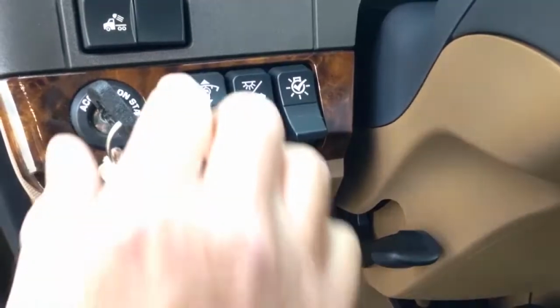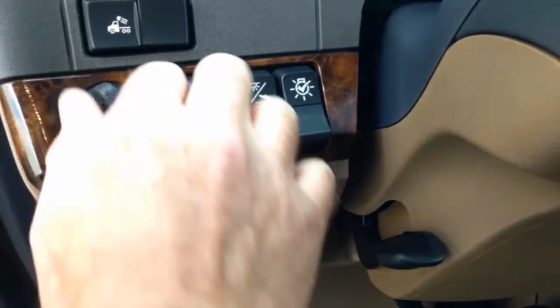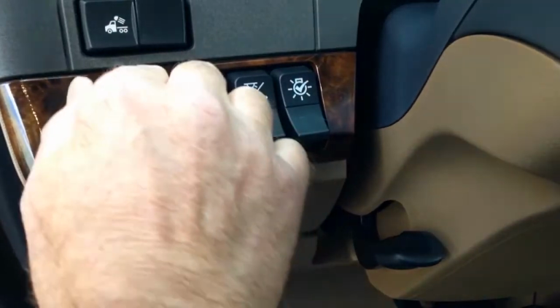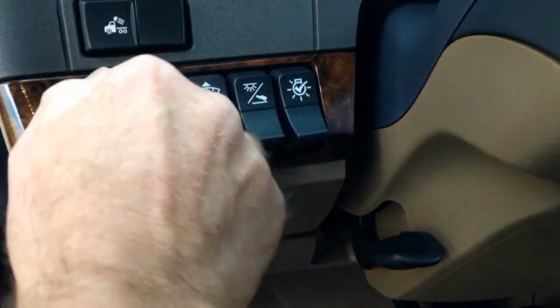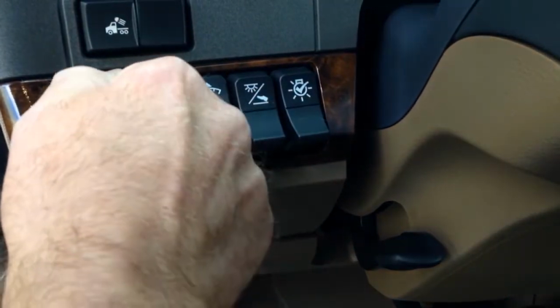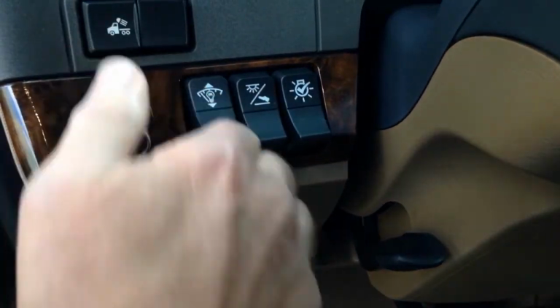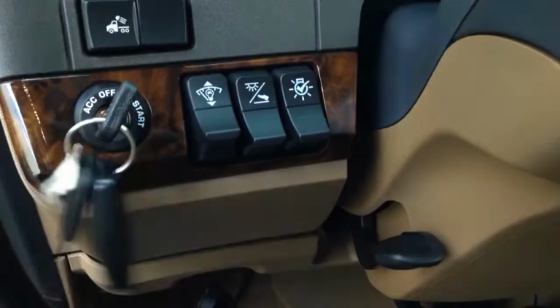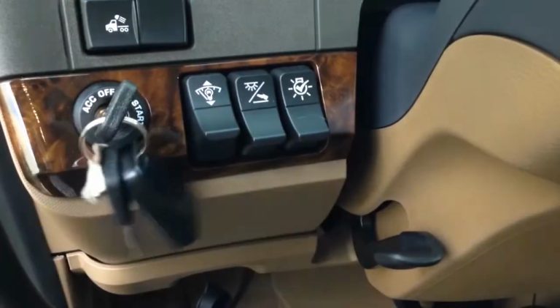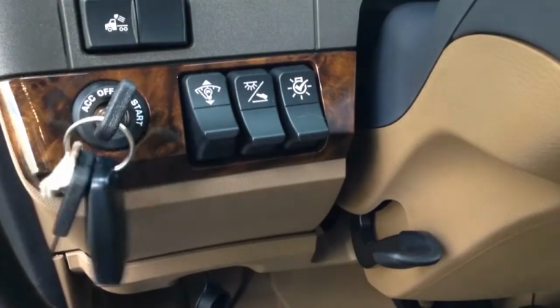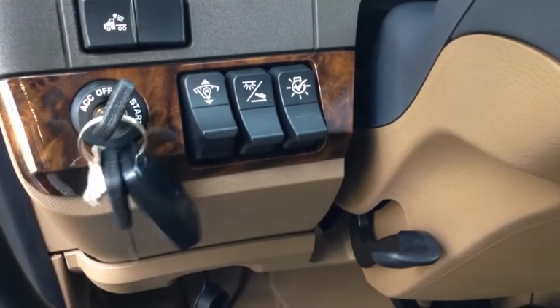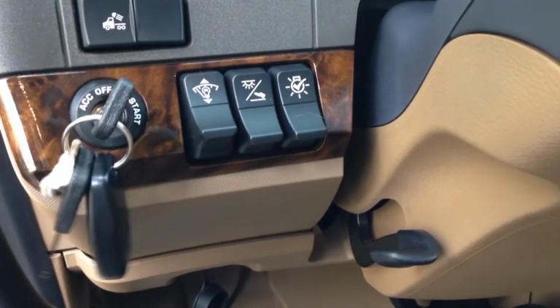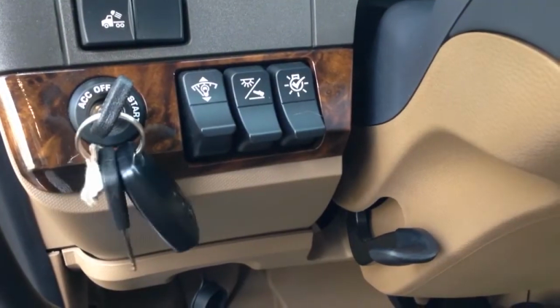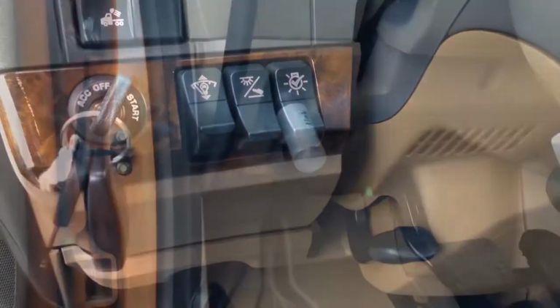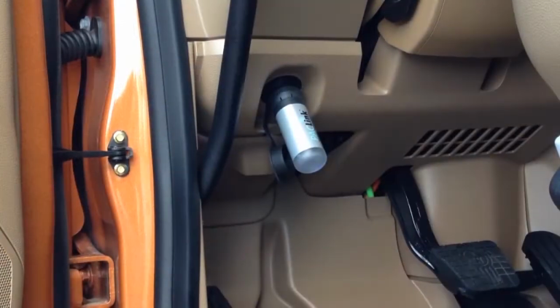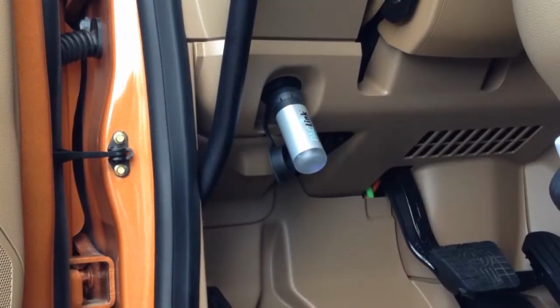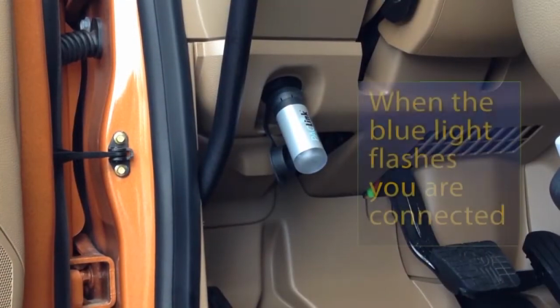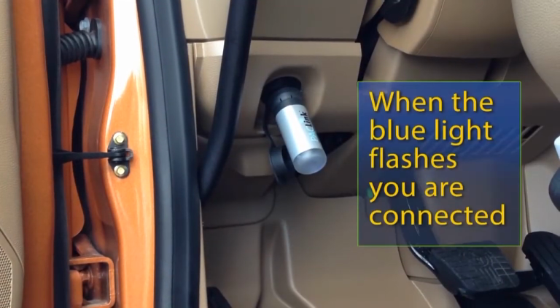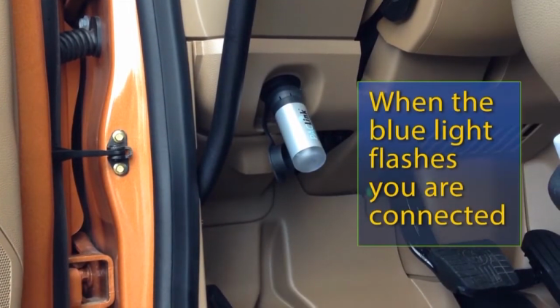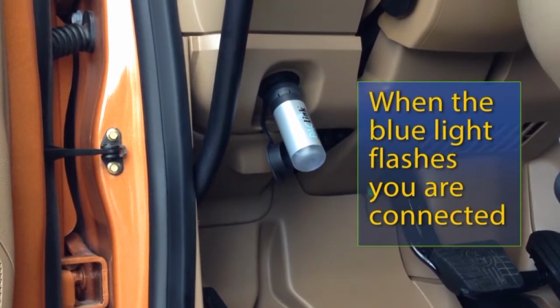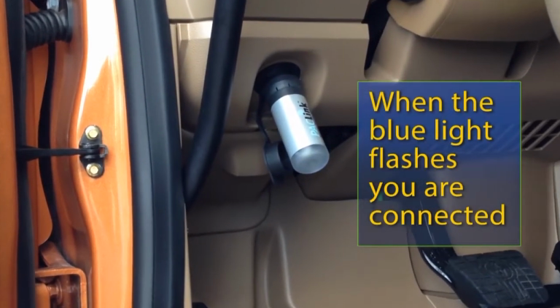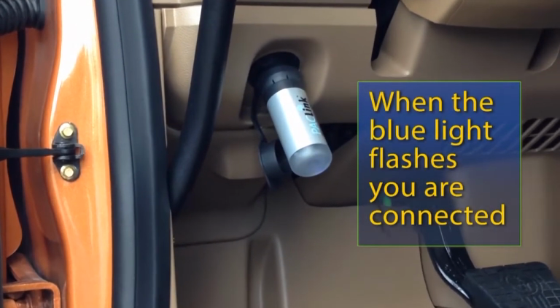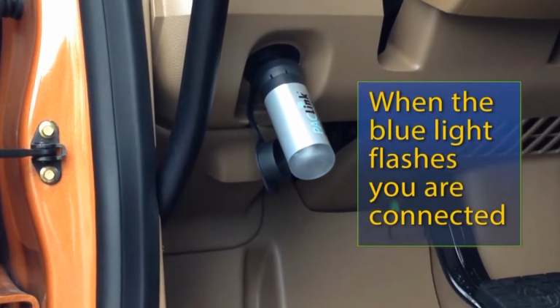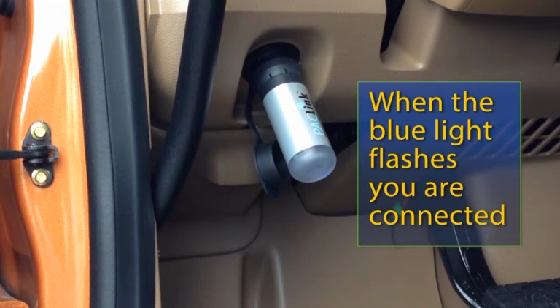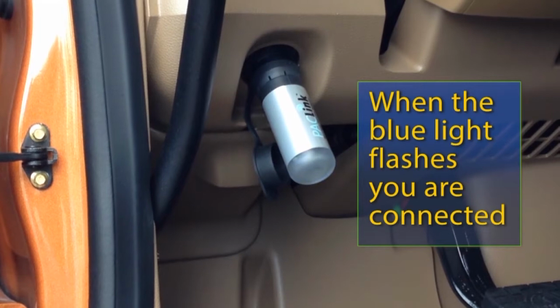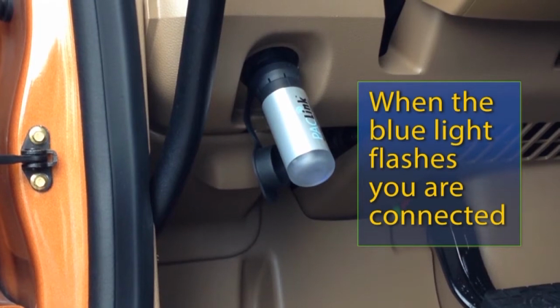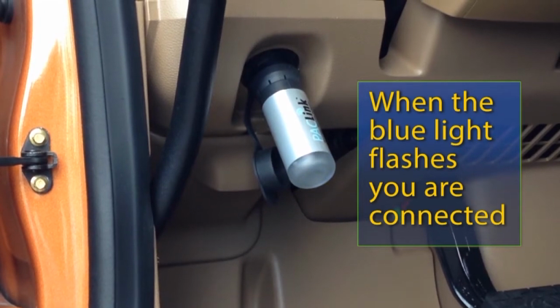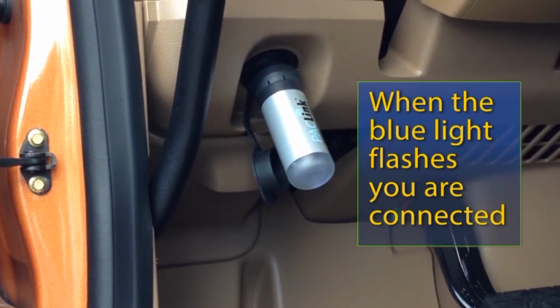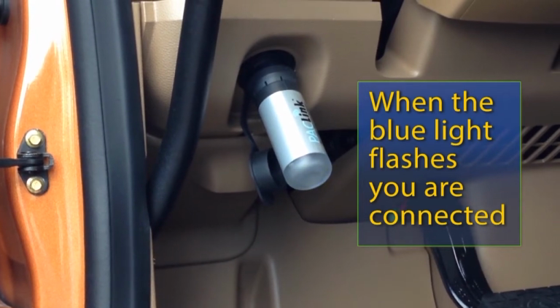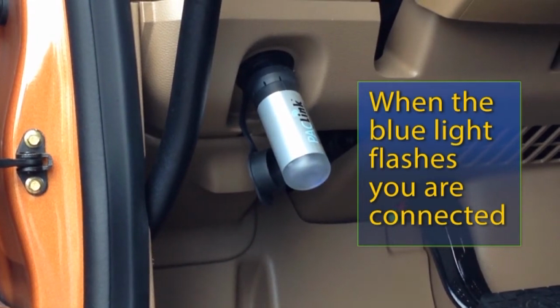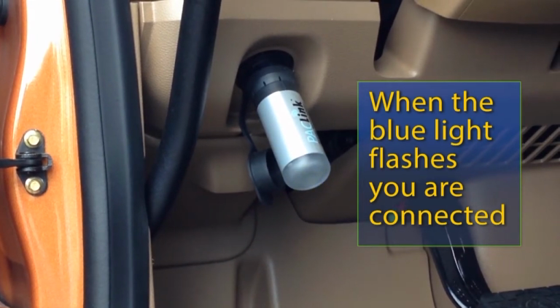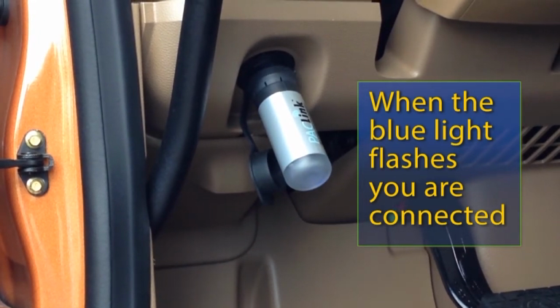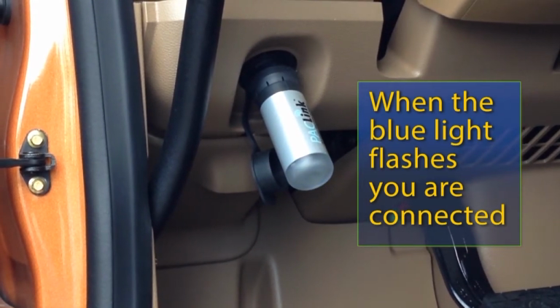Turn the key to on. When the blue light on the end of the adapter flashes, you are connected.